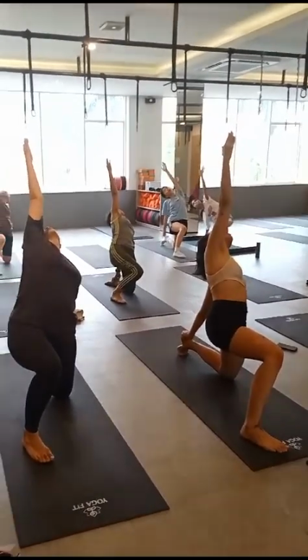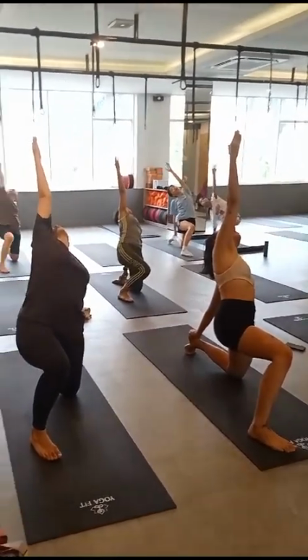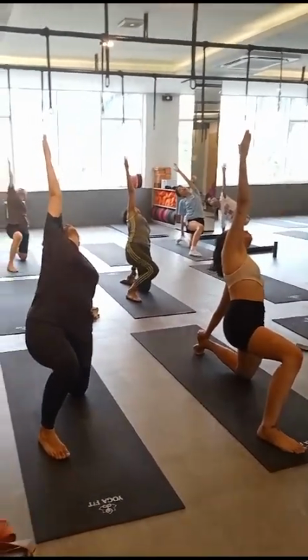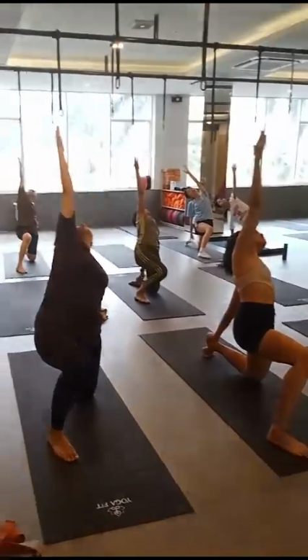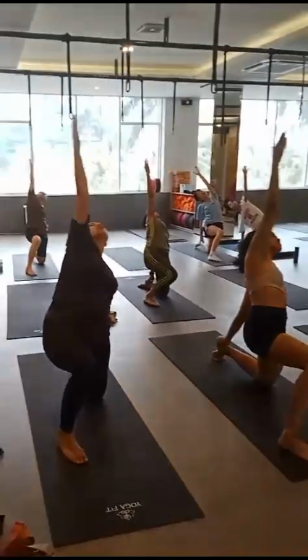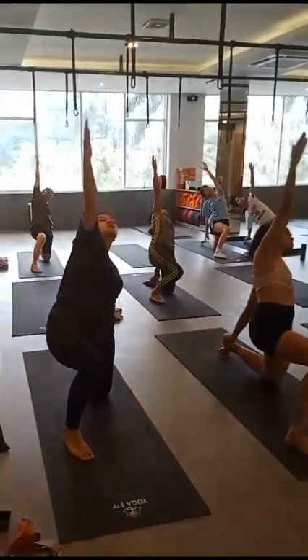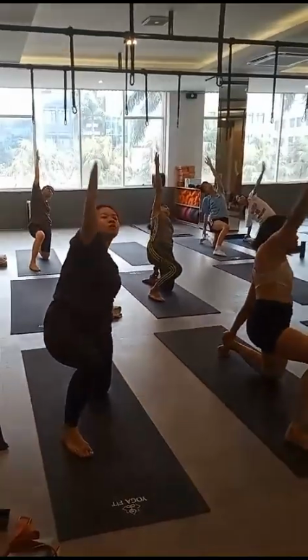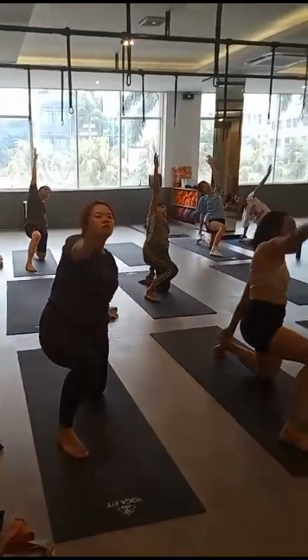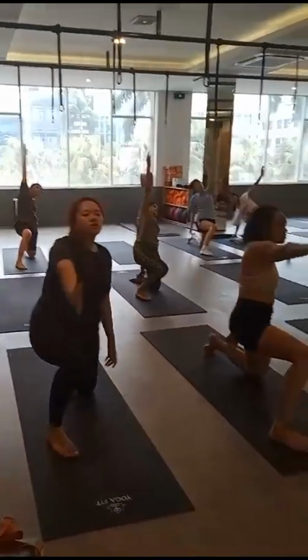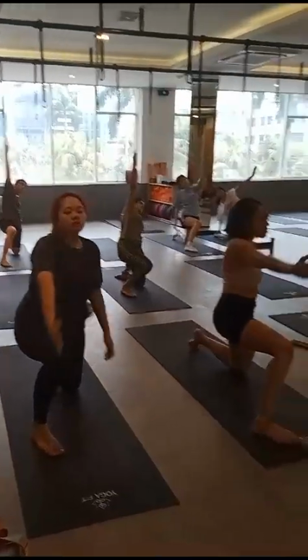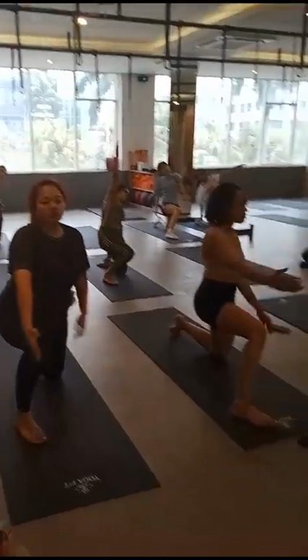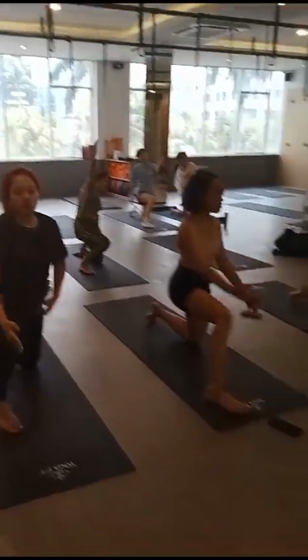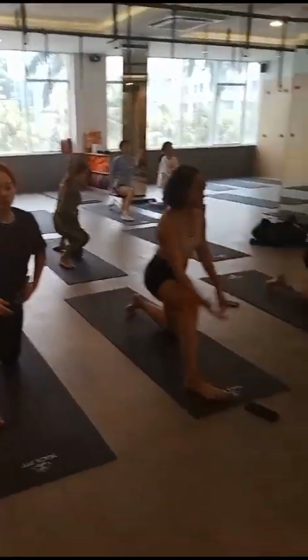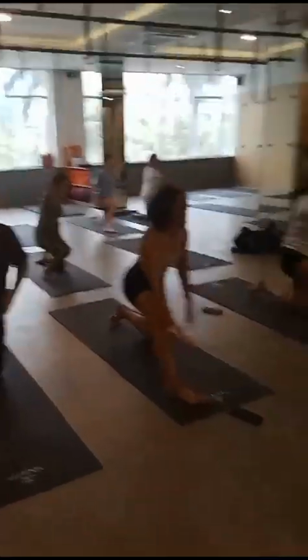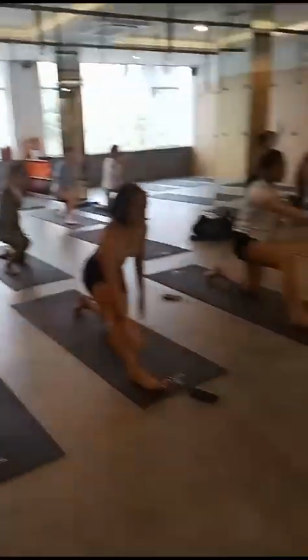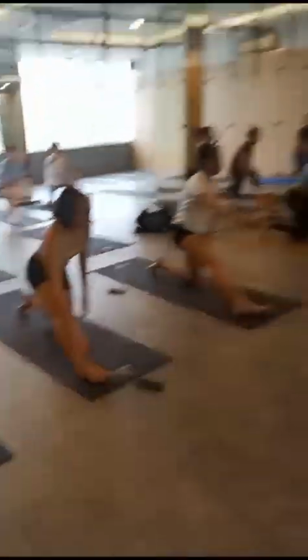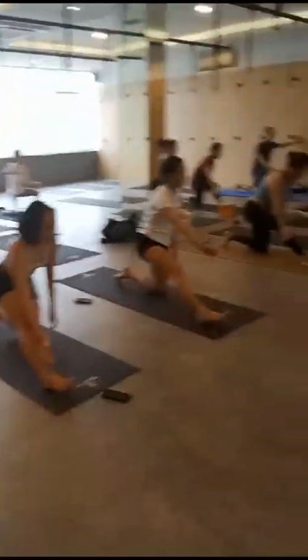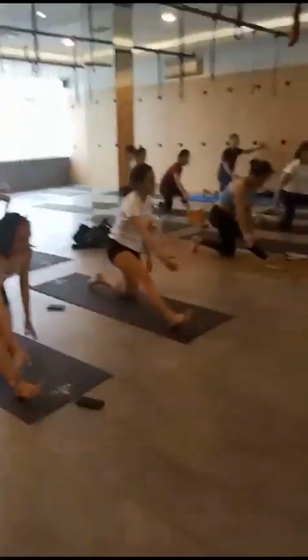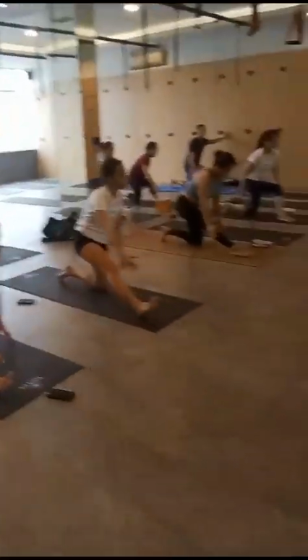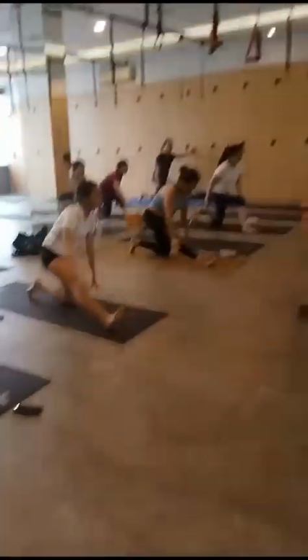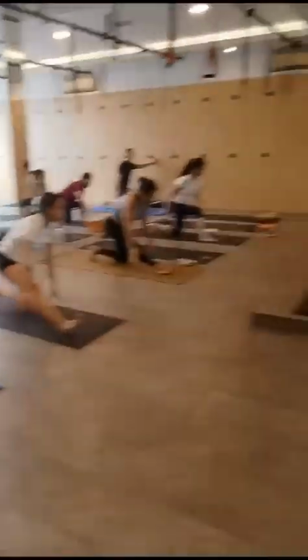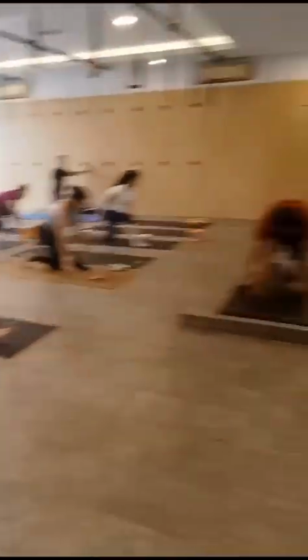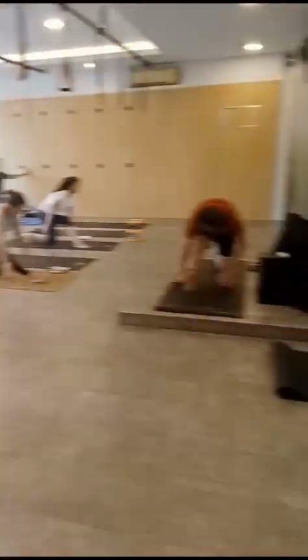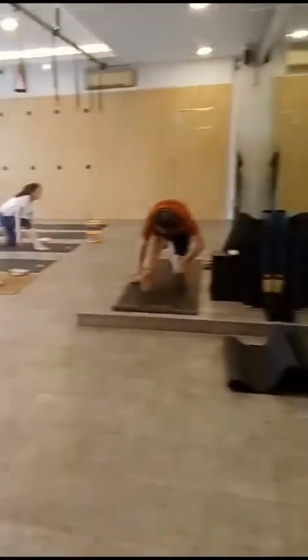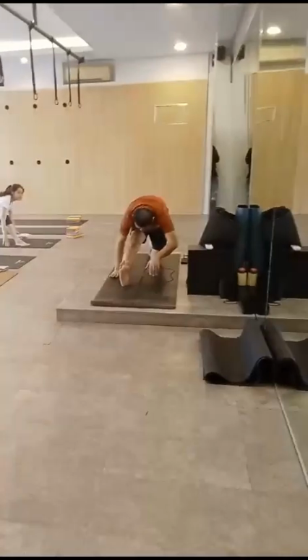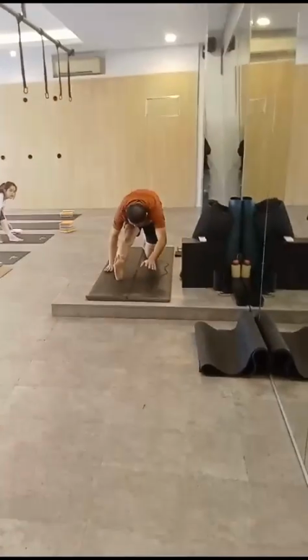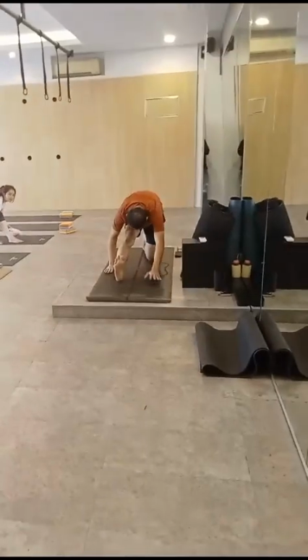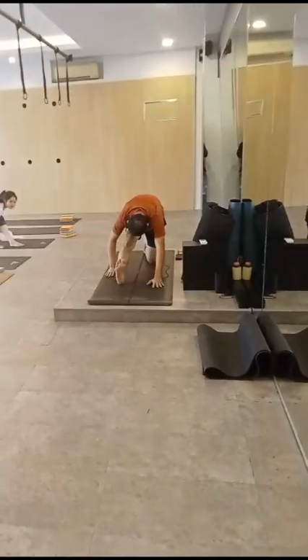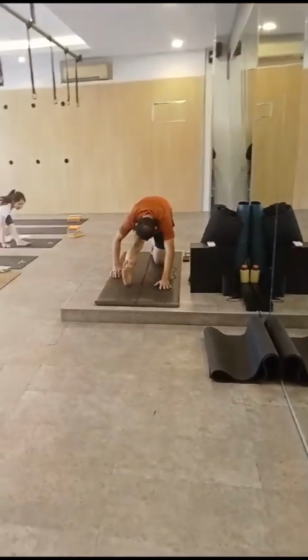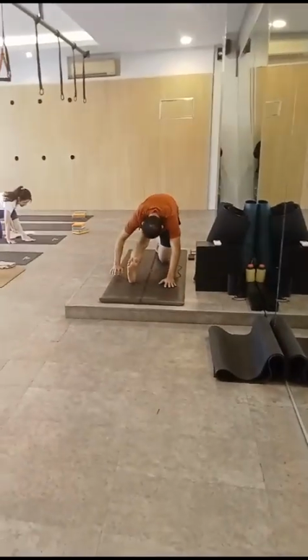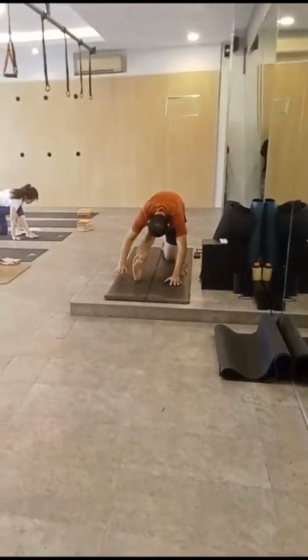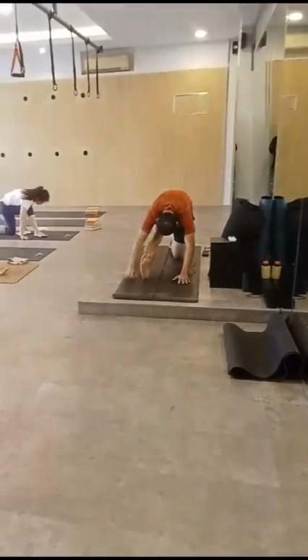Exhale, bring your body forward, straight to your right leg, hands up, and walk your hands forward.